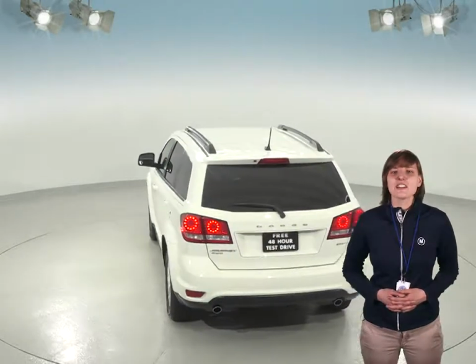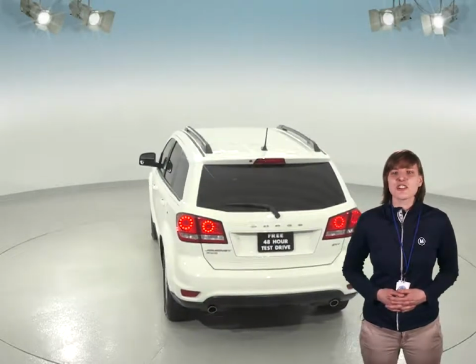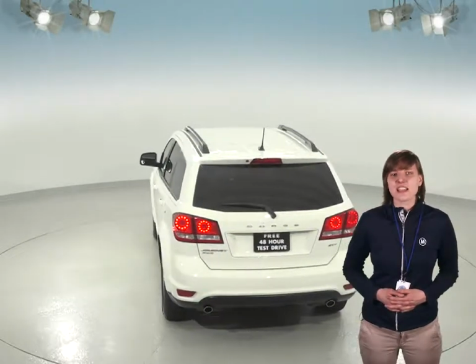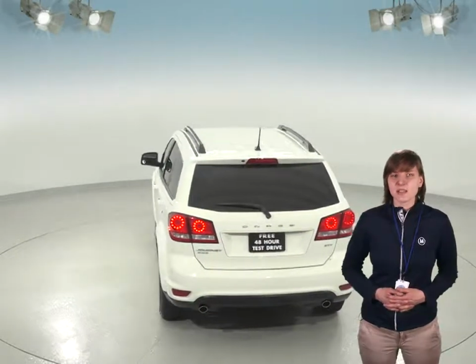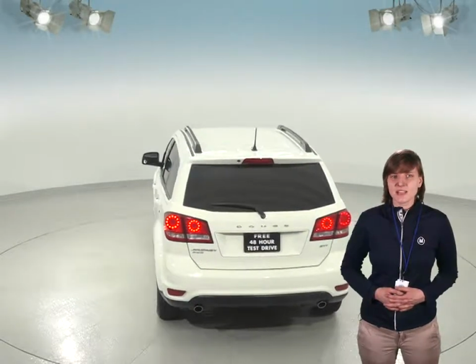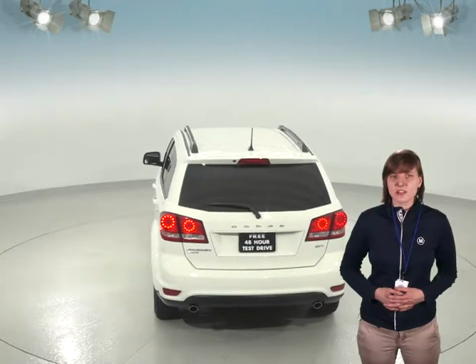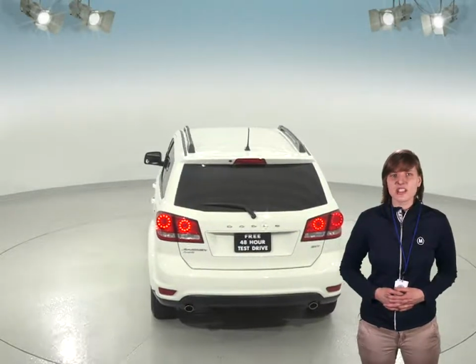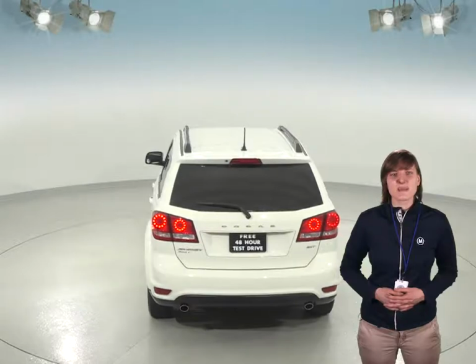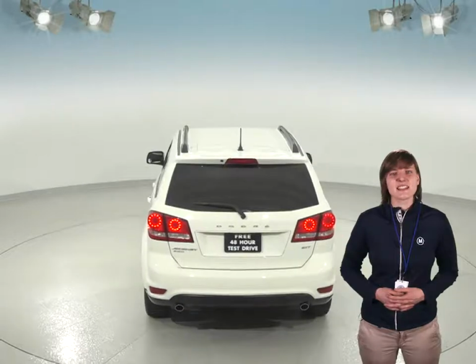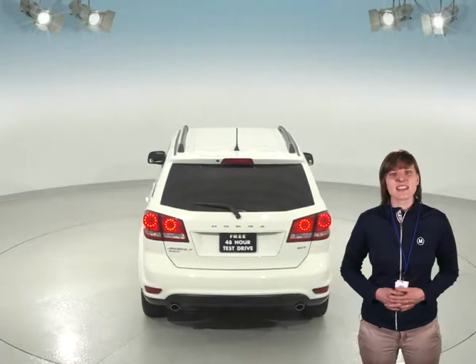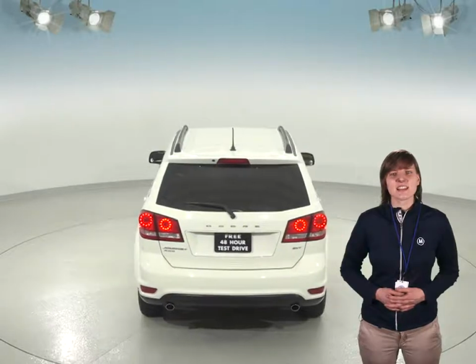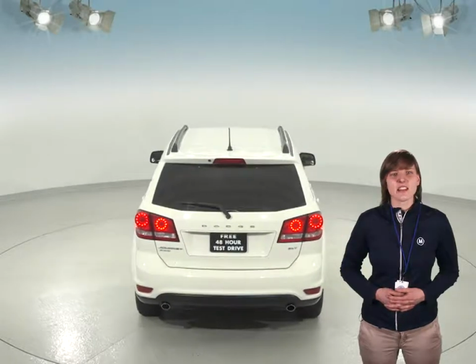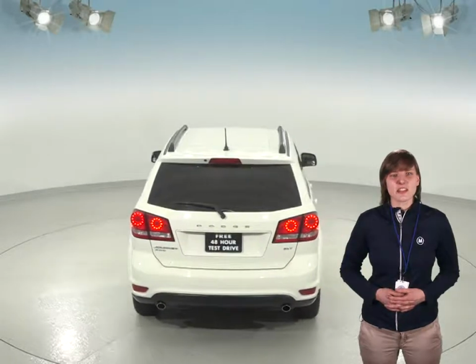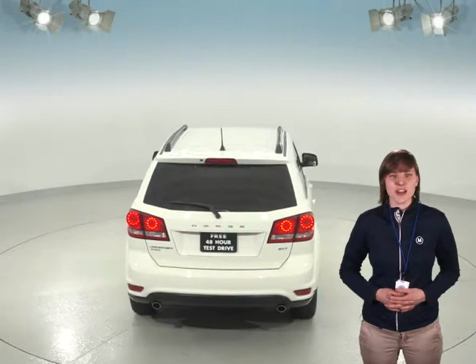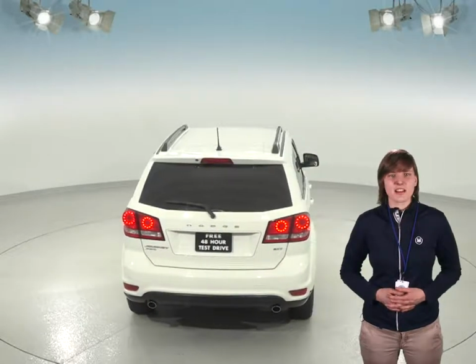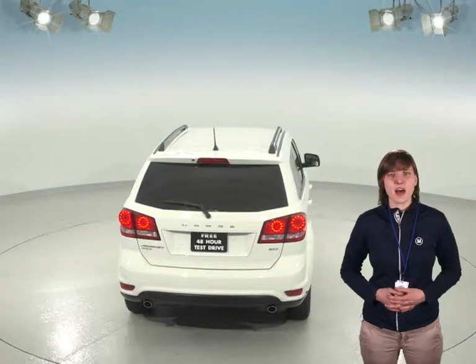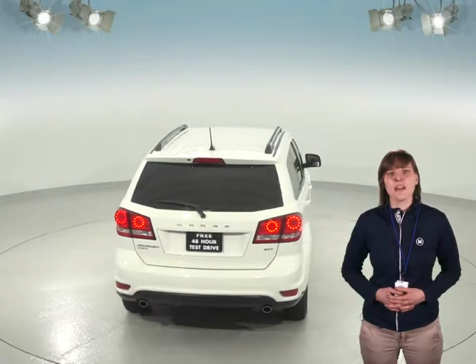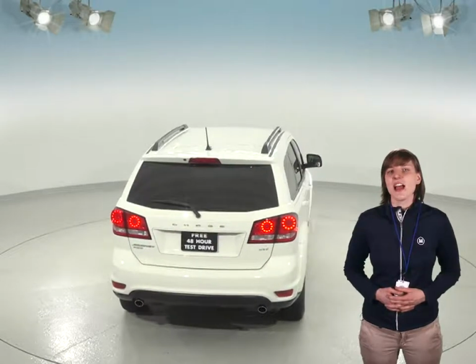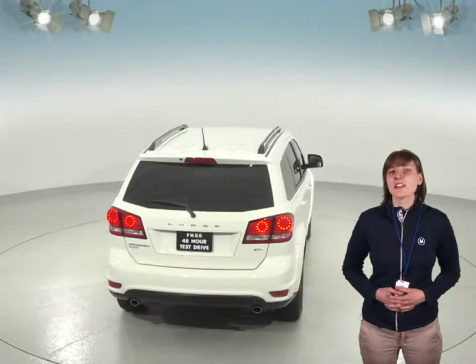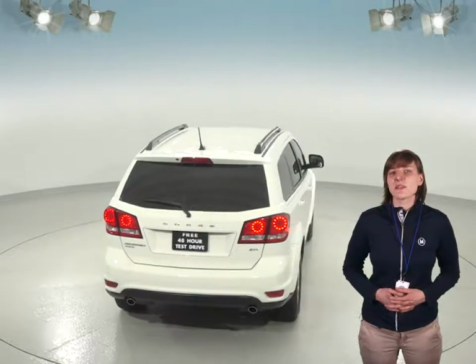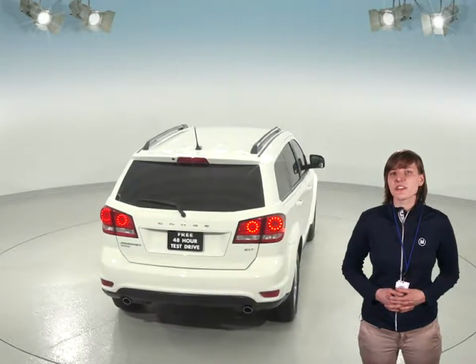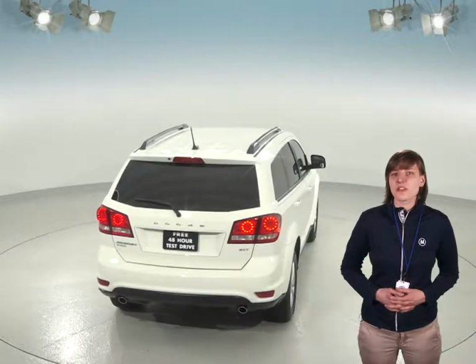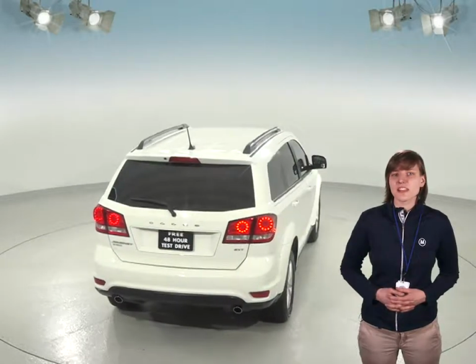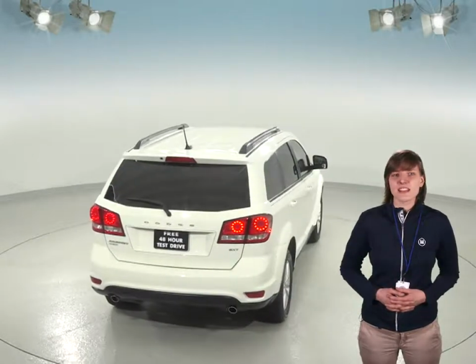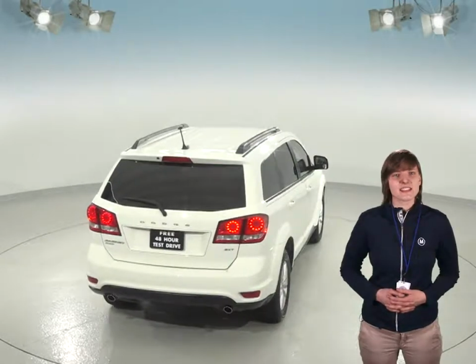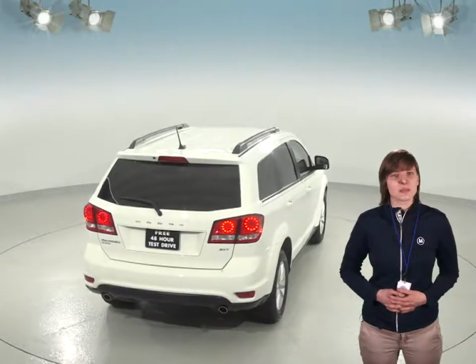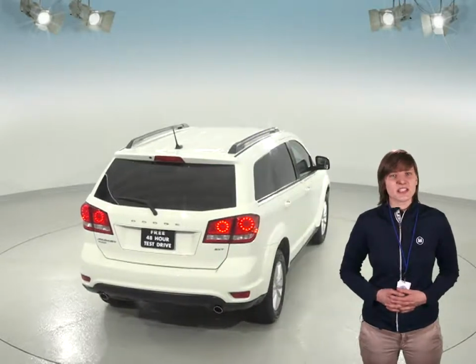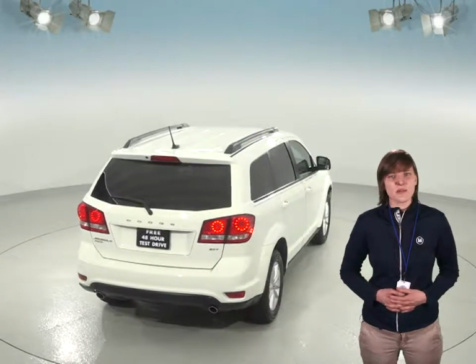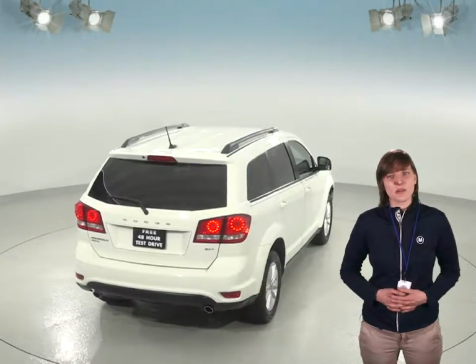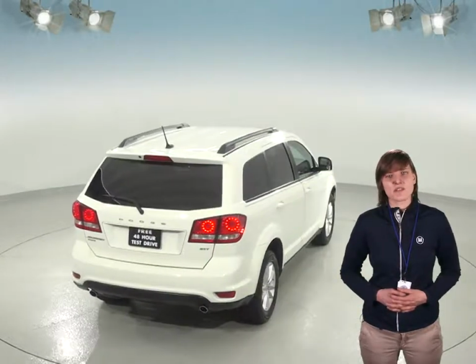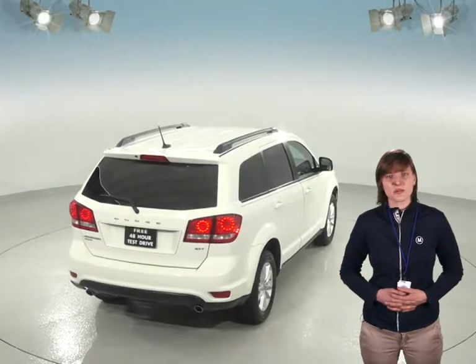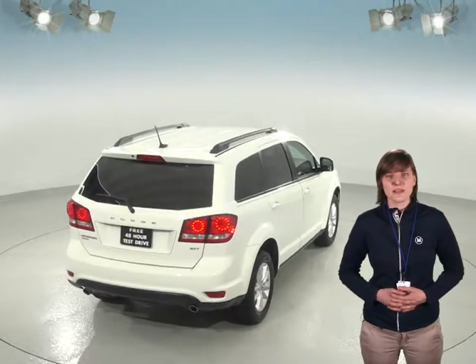And this Journey has plenty of storage space thanks to the luggage rack on top, and there's even third-row seating to seat up to seven people comfortably.